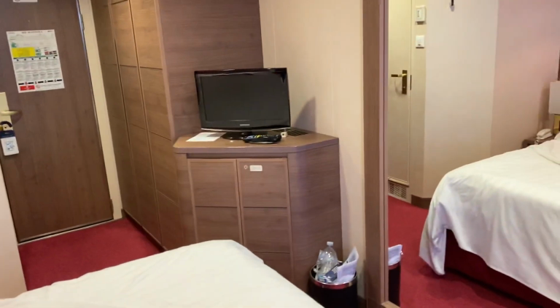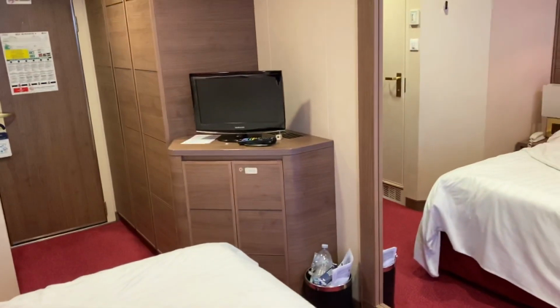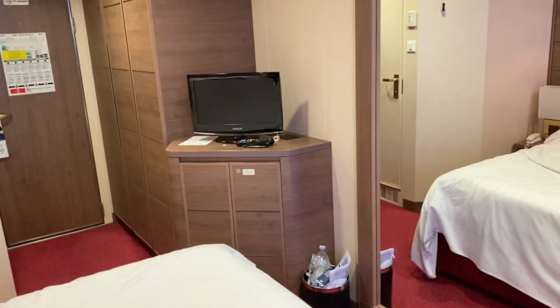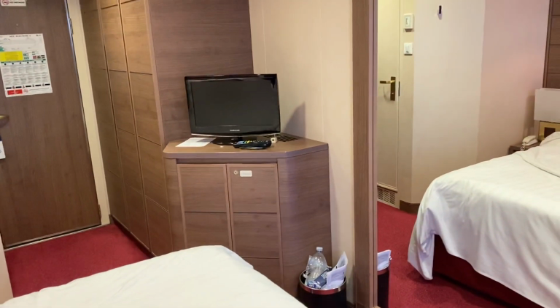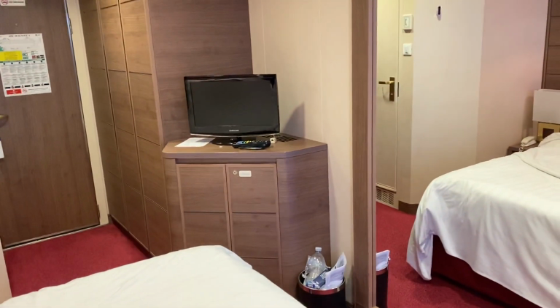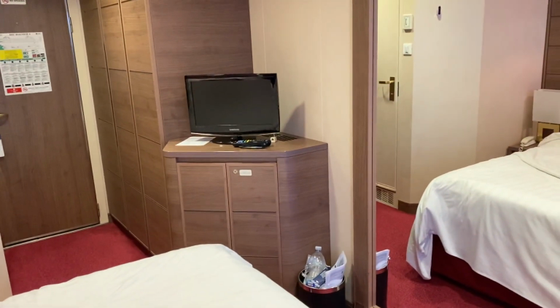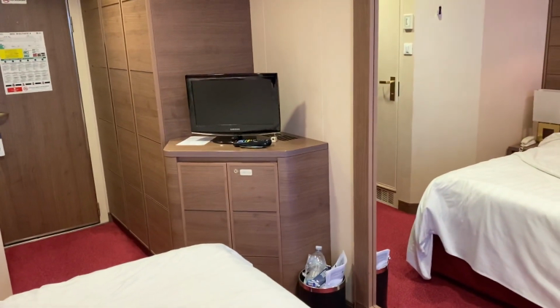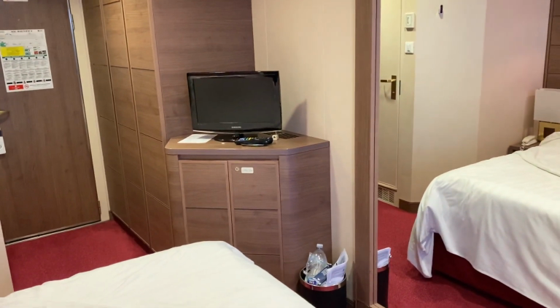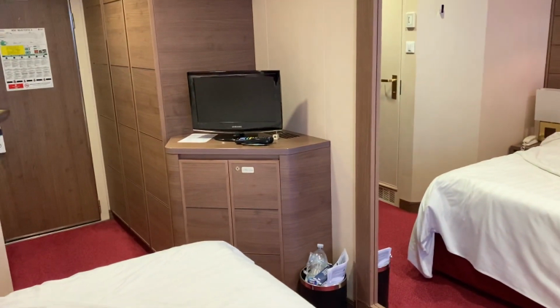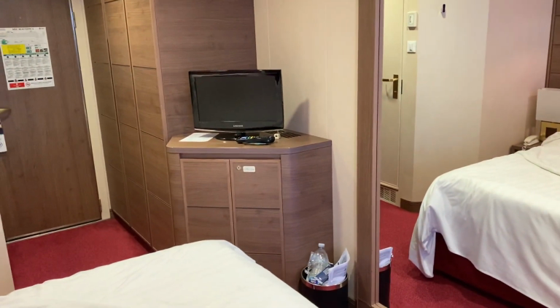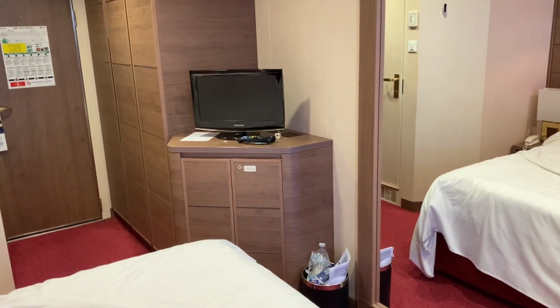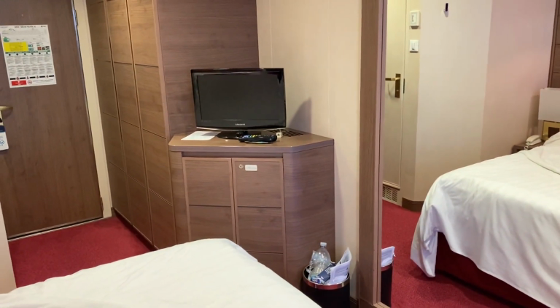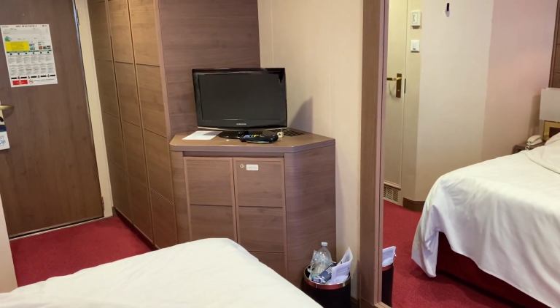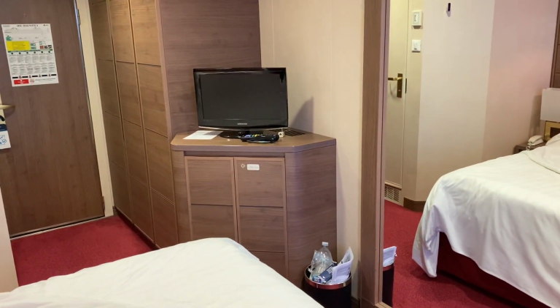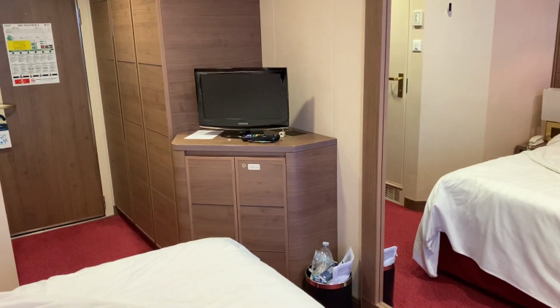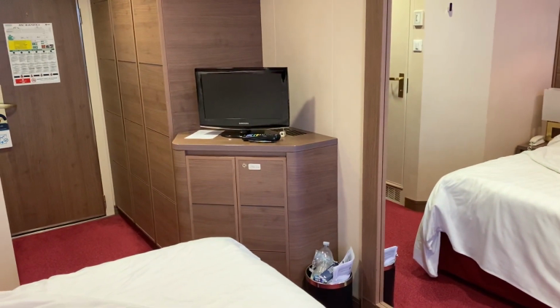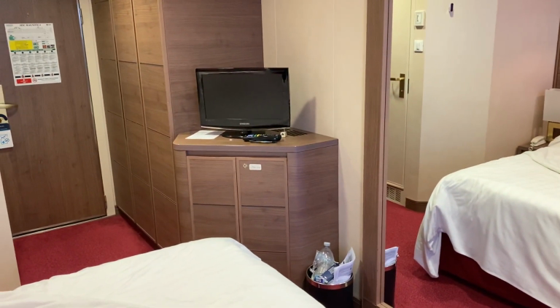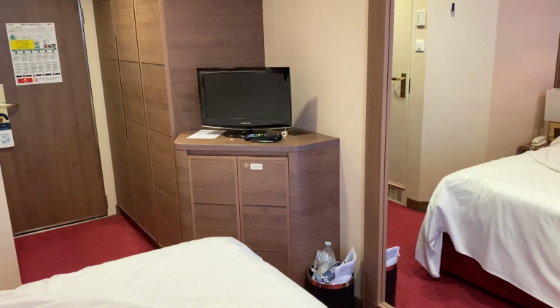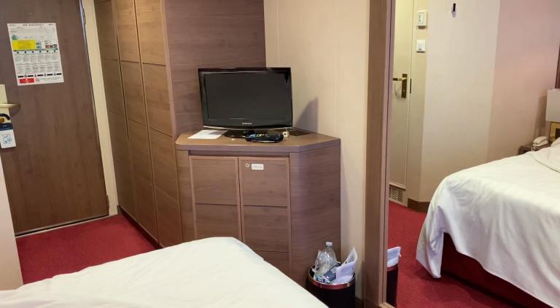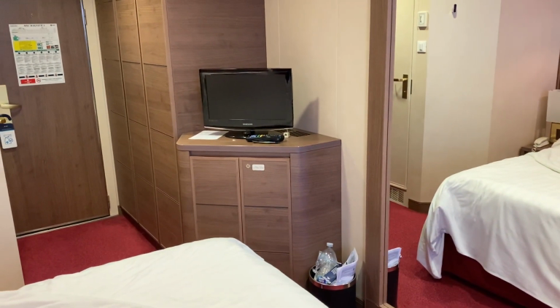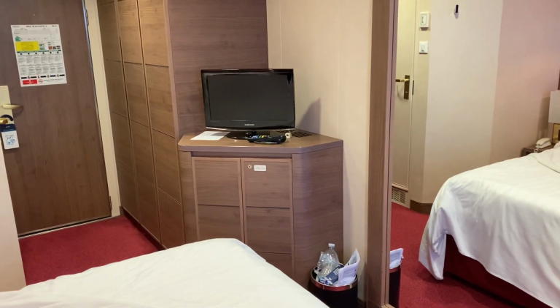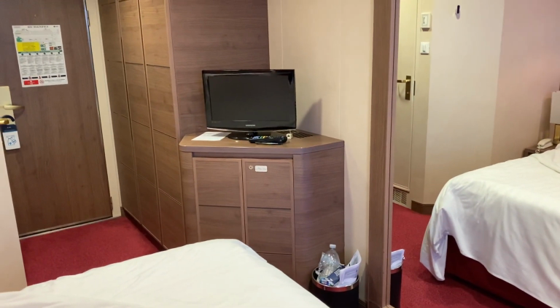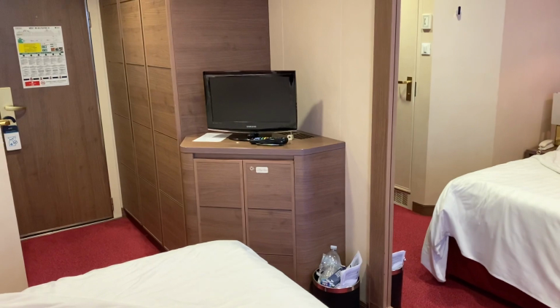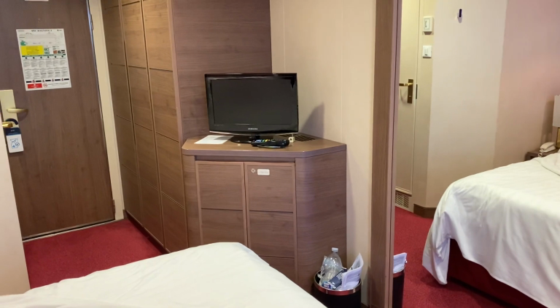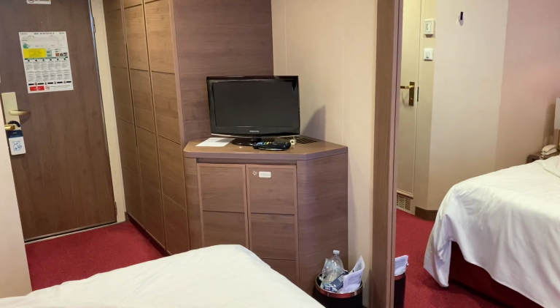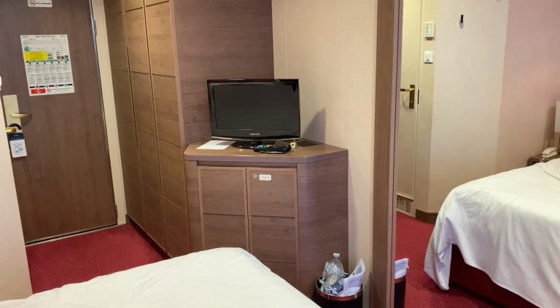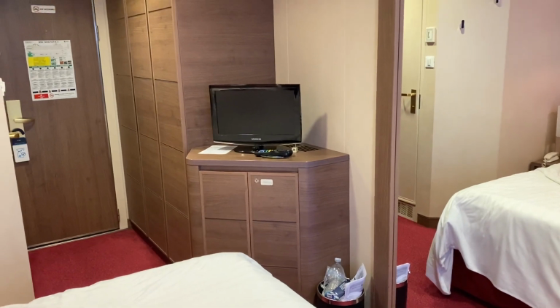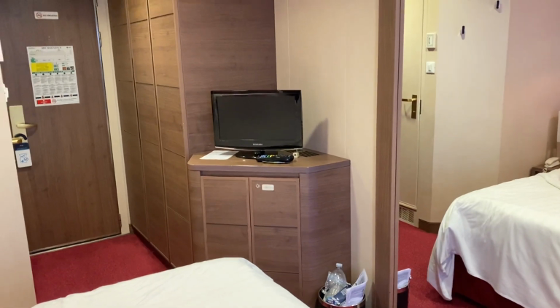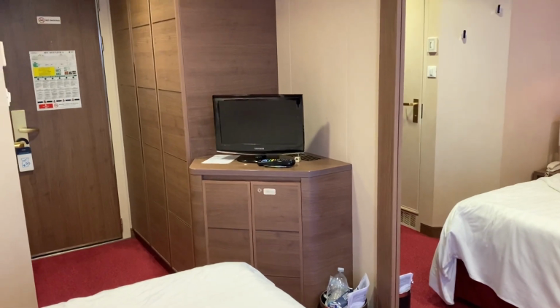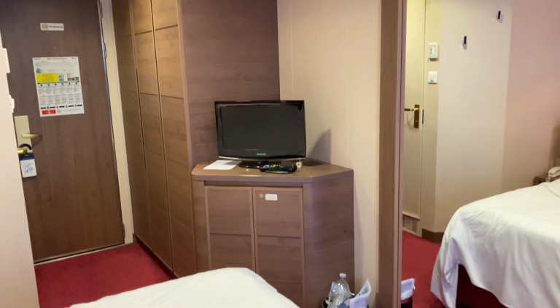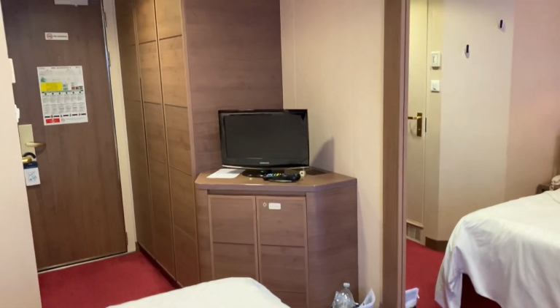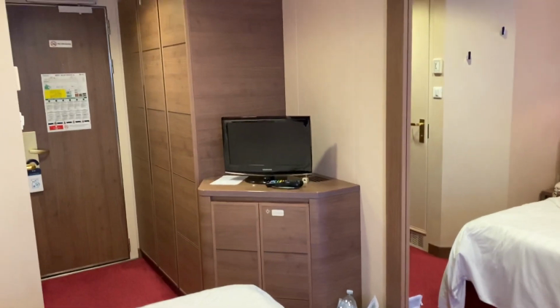There's a small television, and underneath there's a fridge which is stocked as a mini bar — which is chargeable.